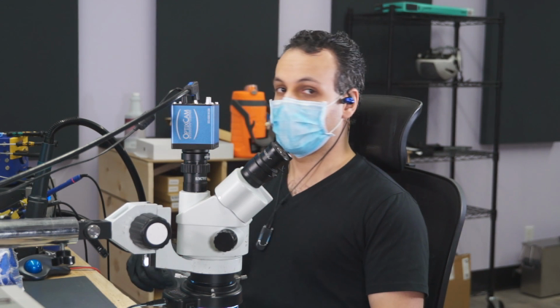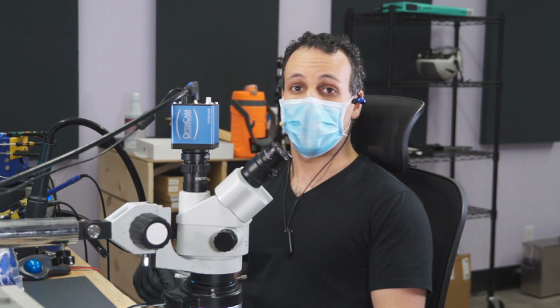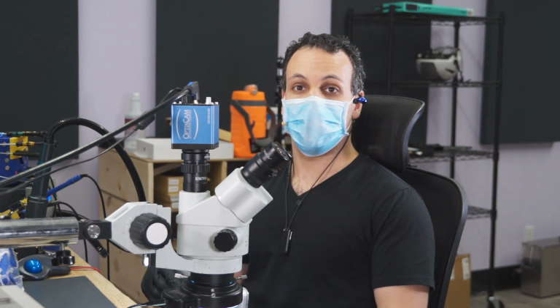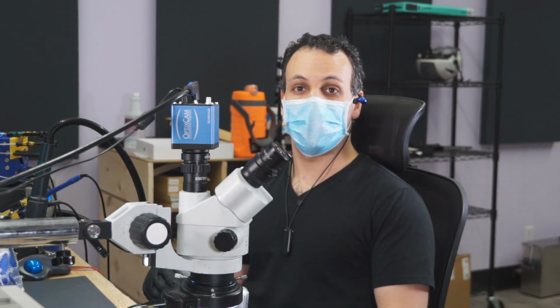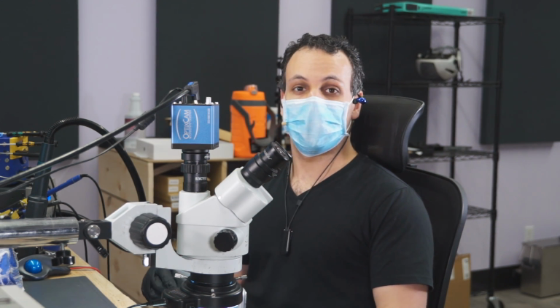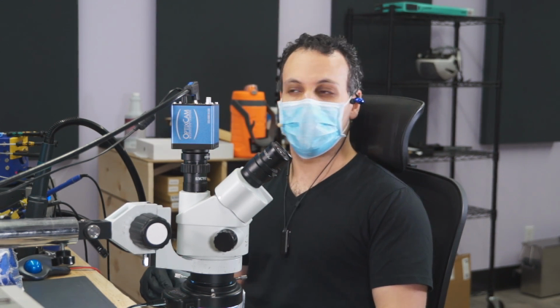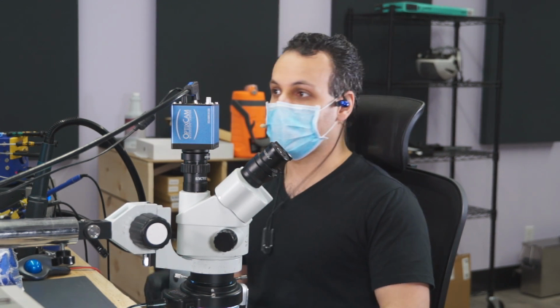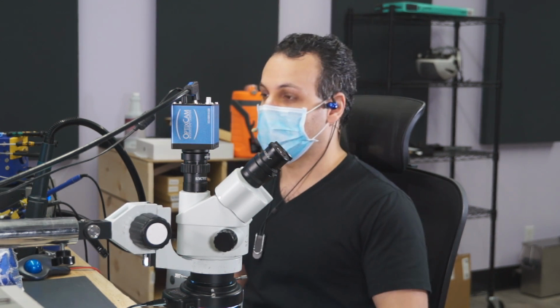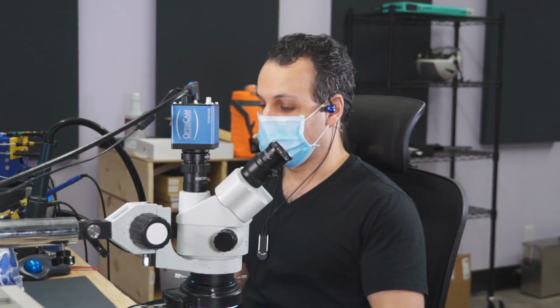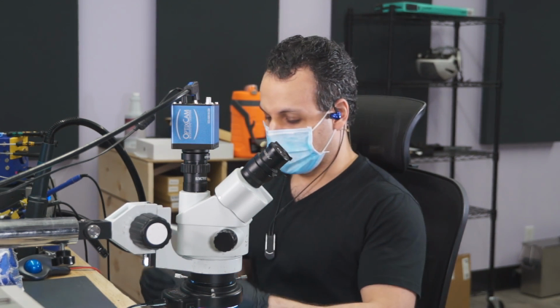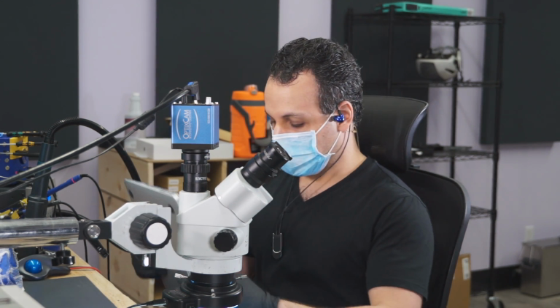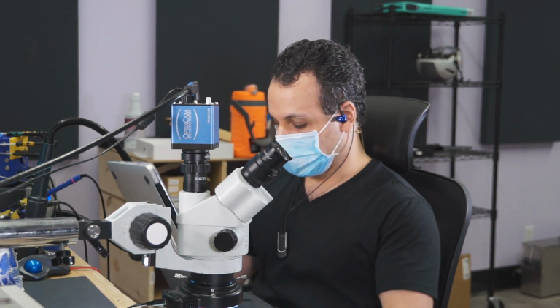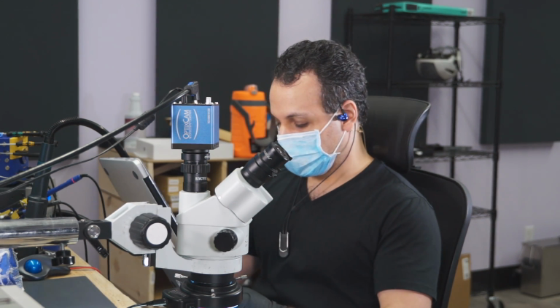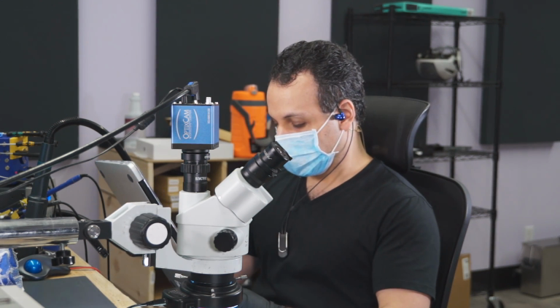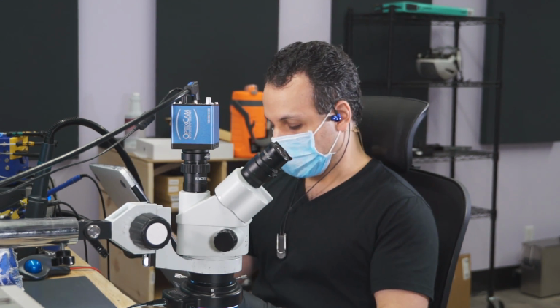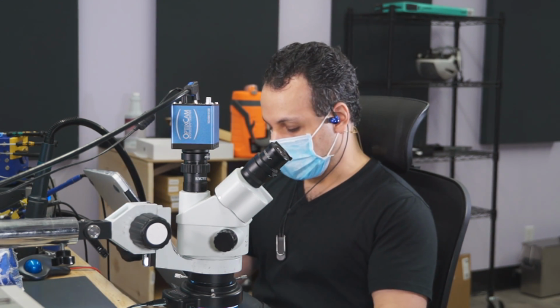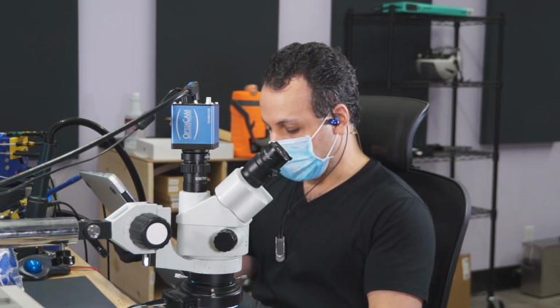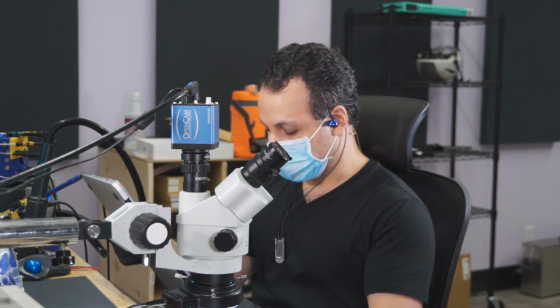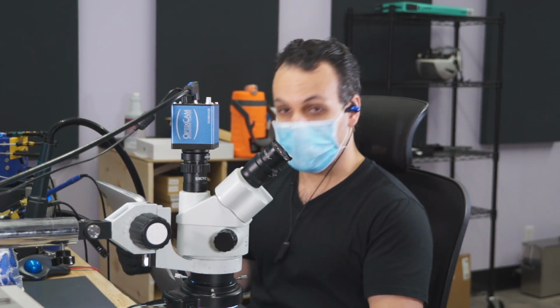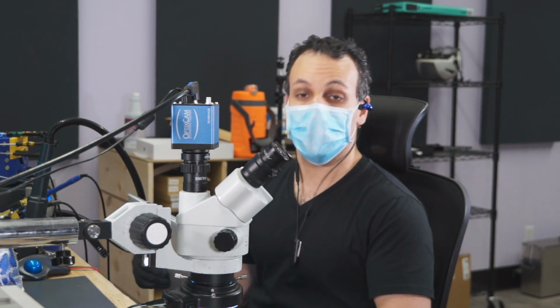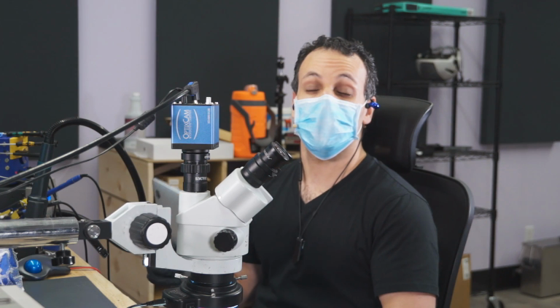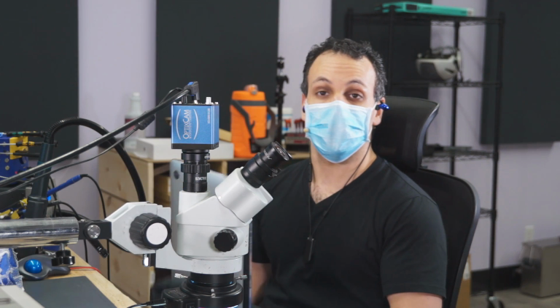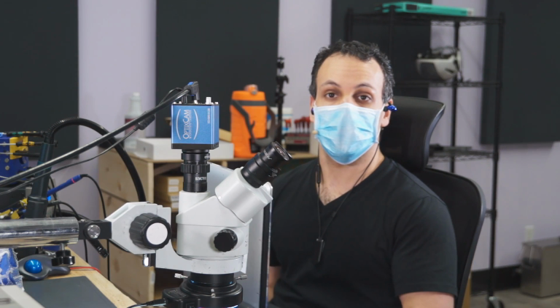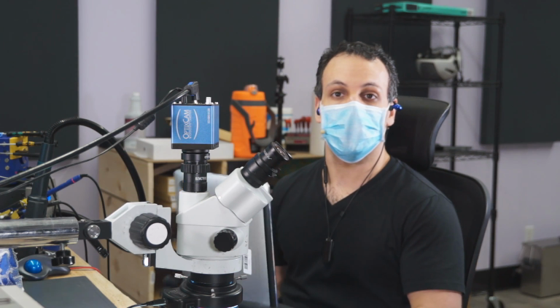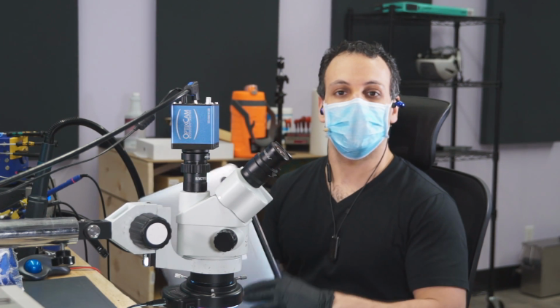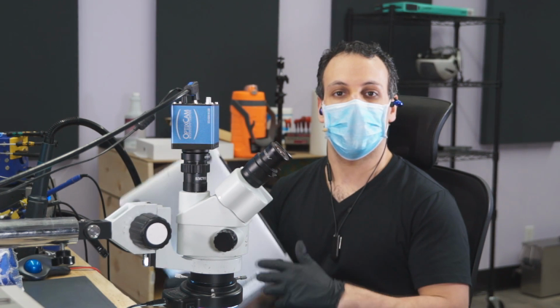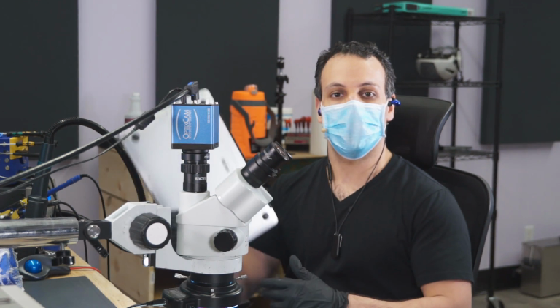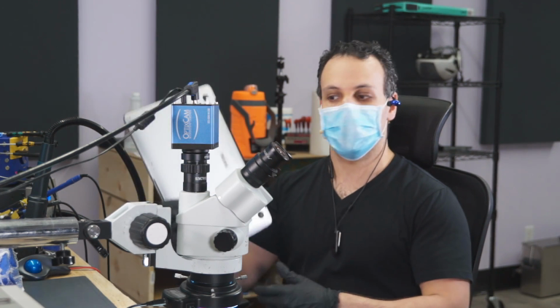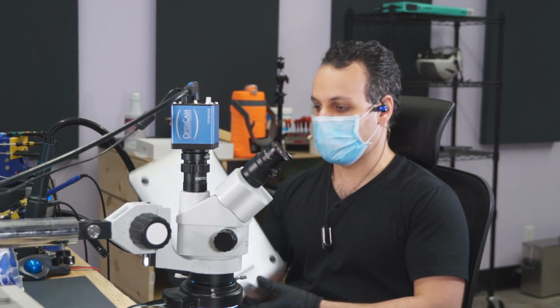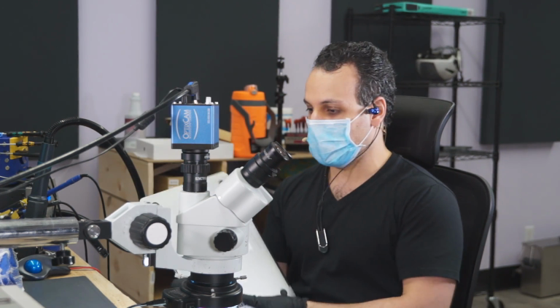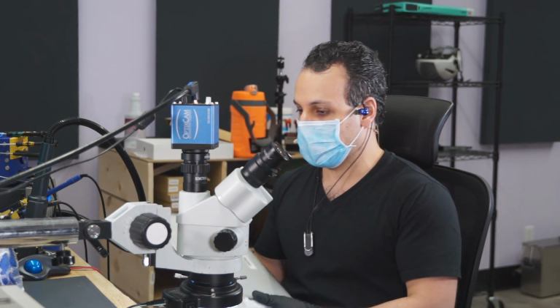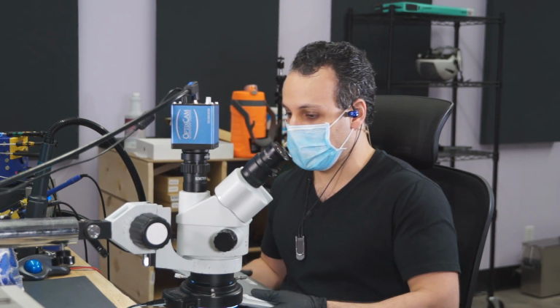Hey everybody, how's it going? Today we're going to be taking a look at an A1466 that has liquid damage and it's not powering on.